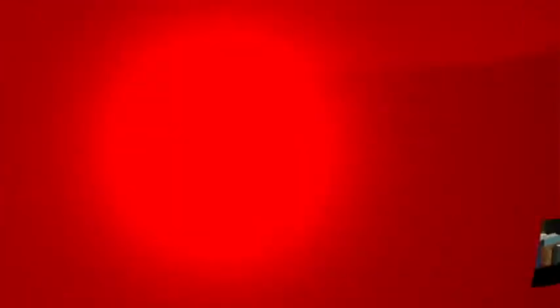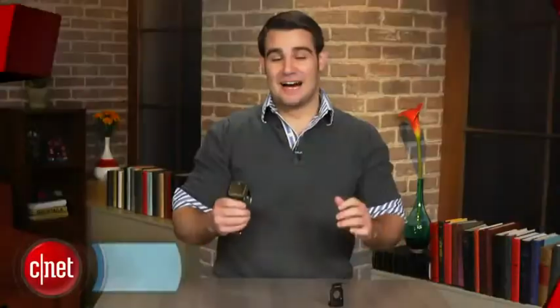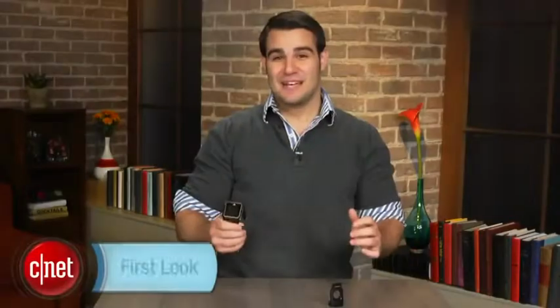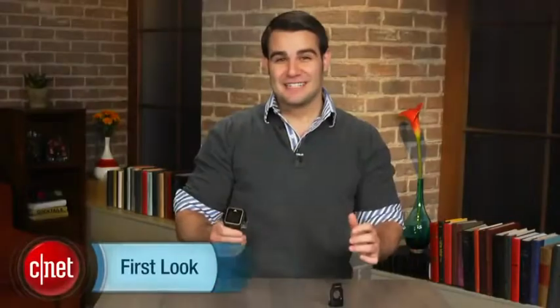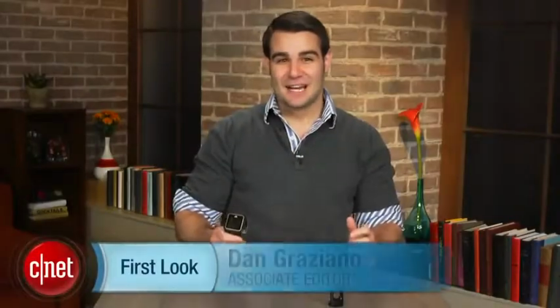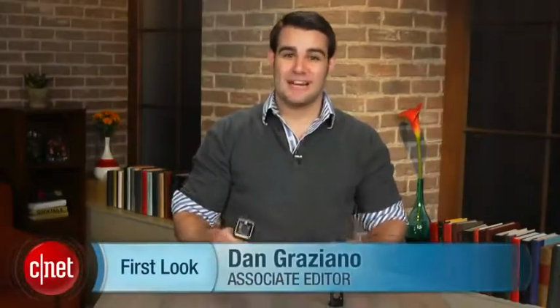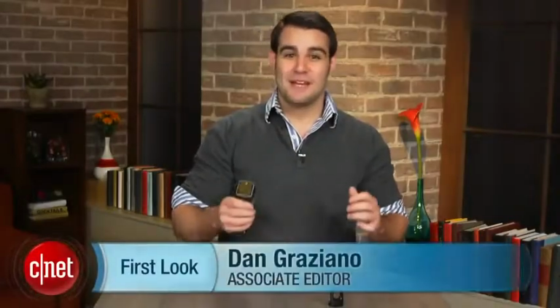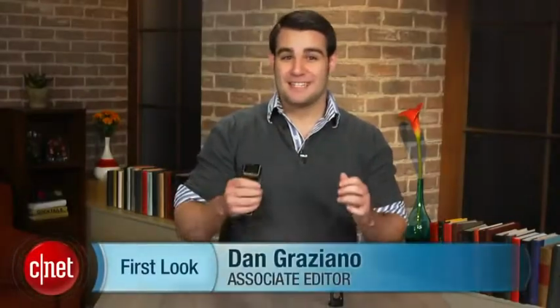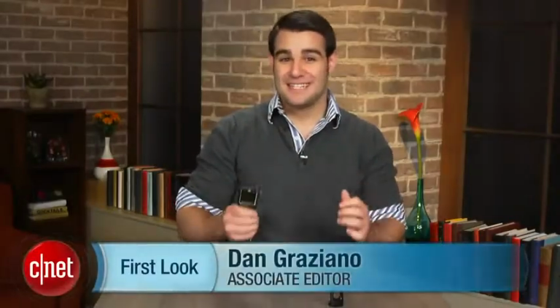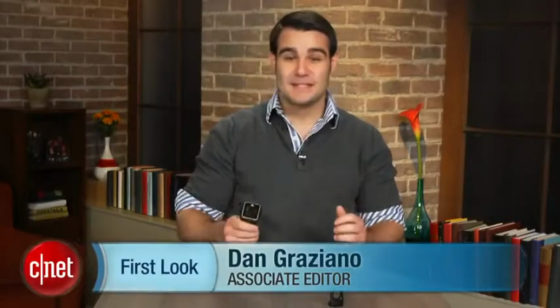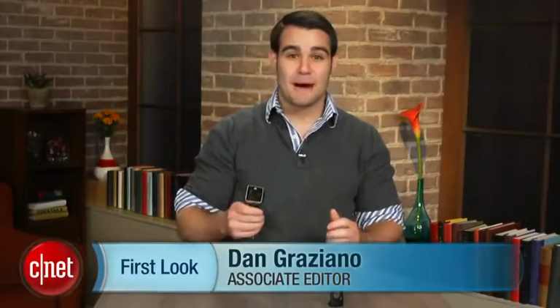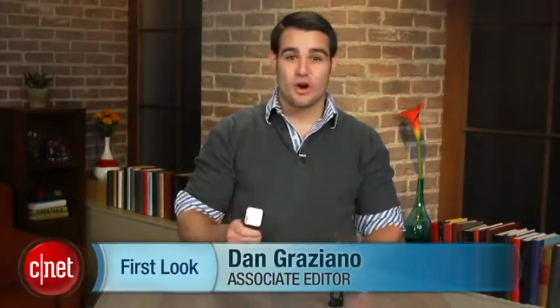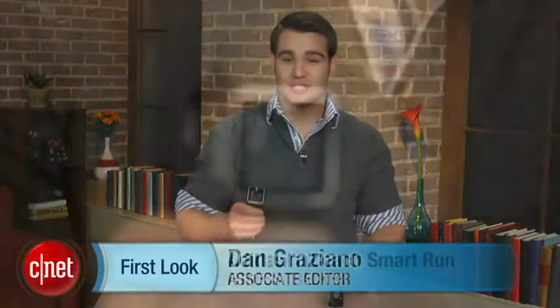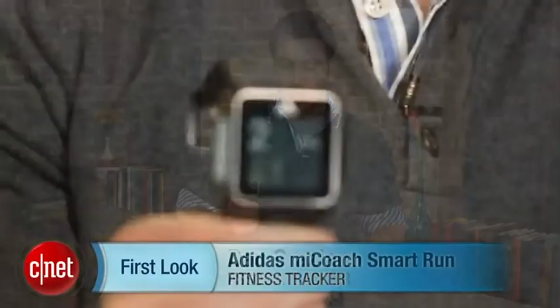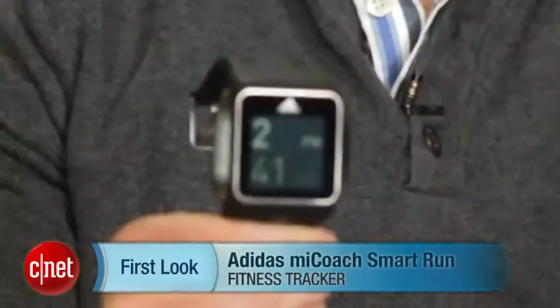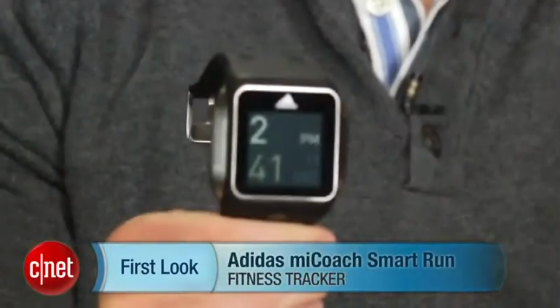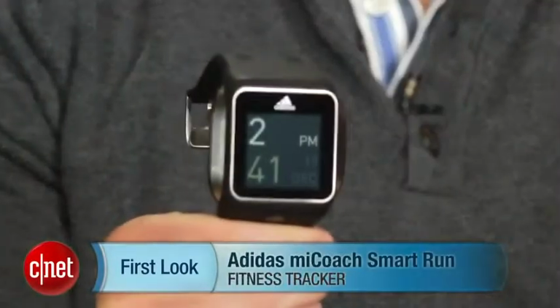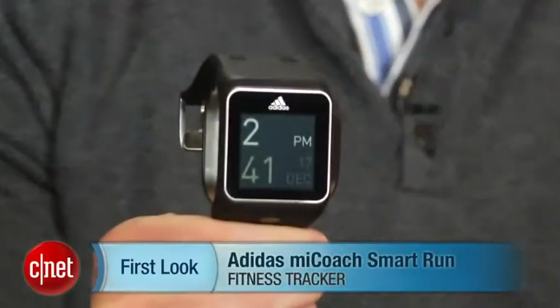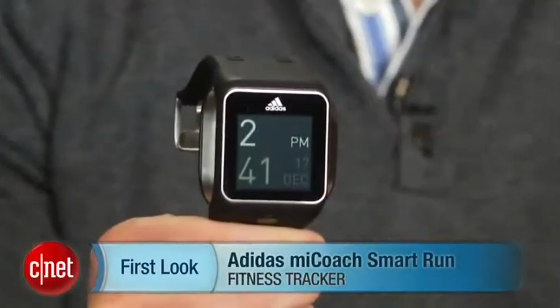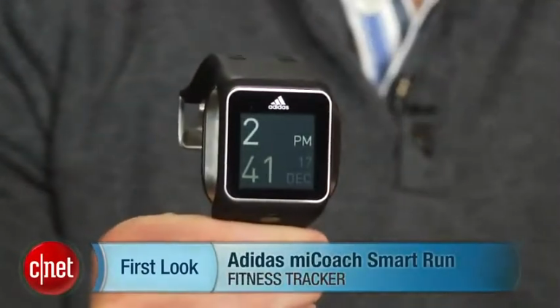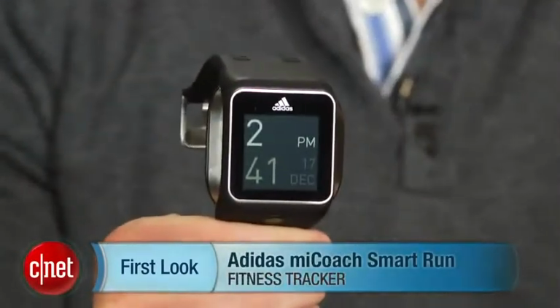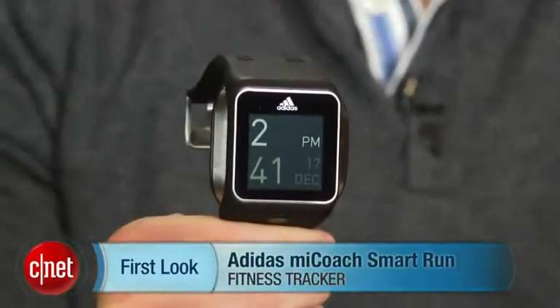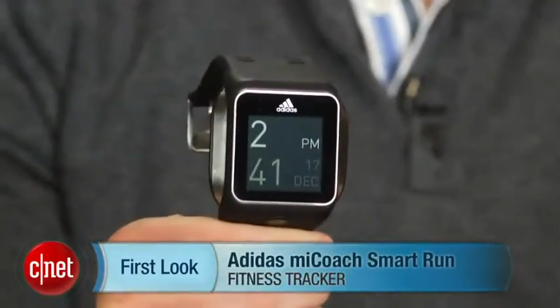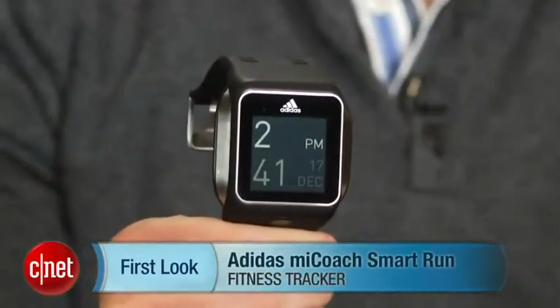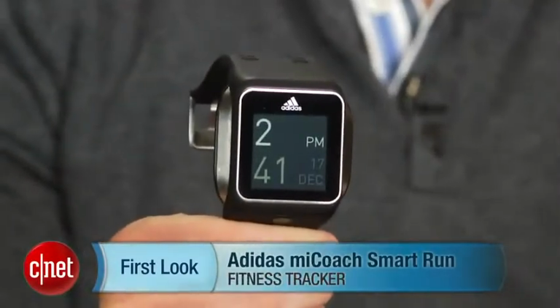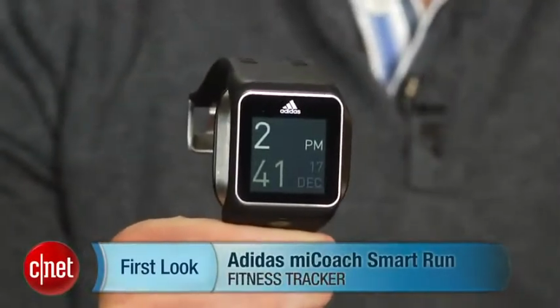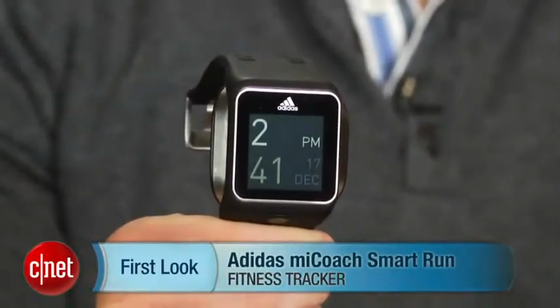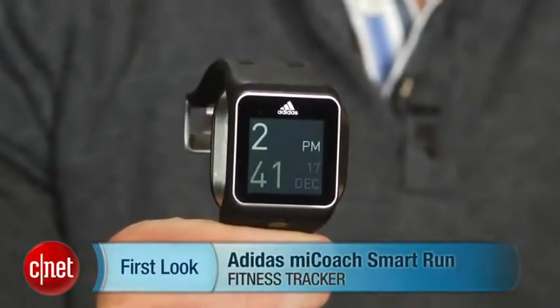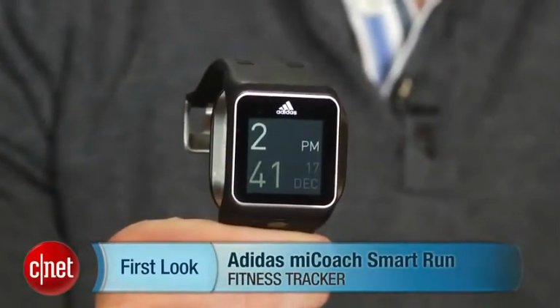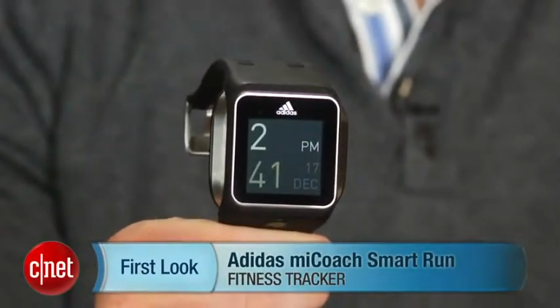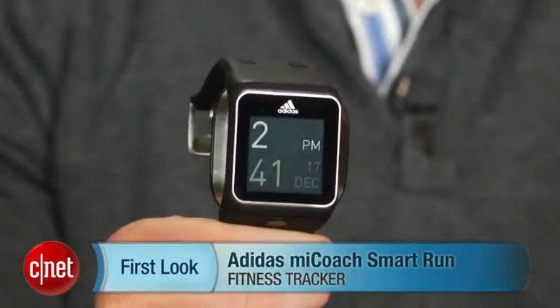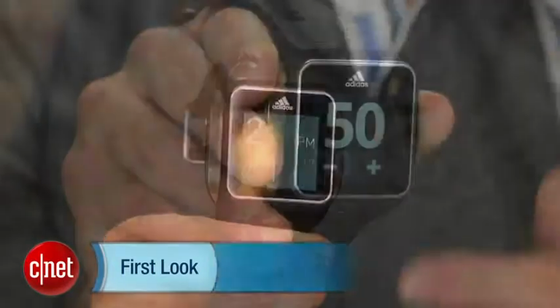I'm Dan Graziano and I'm here with the Adidas MyCoach Smart Run. This $400 watch features a 1.45-inch touchscreen.